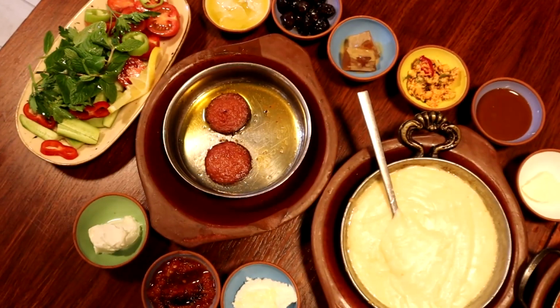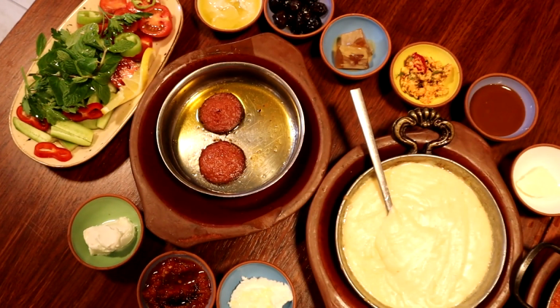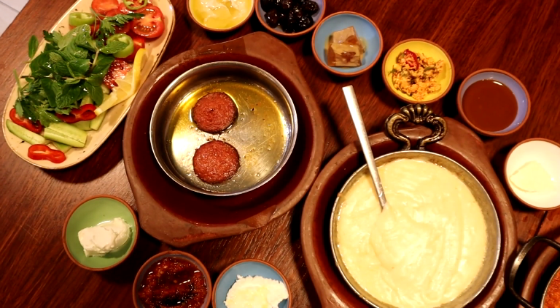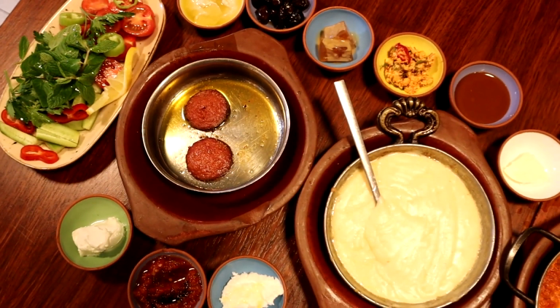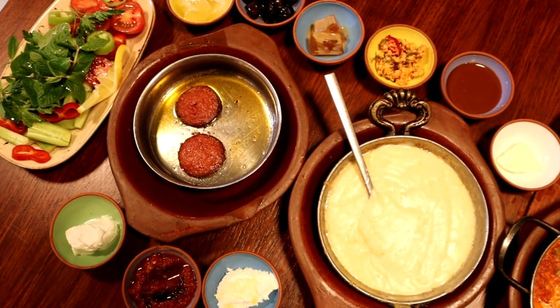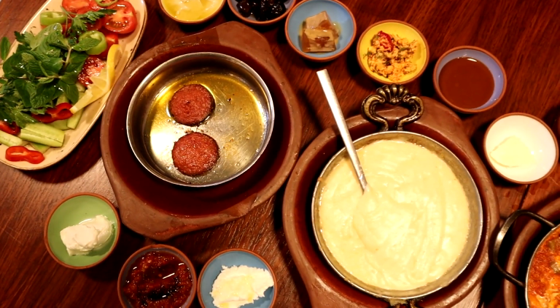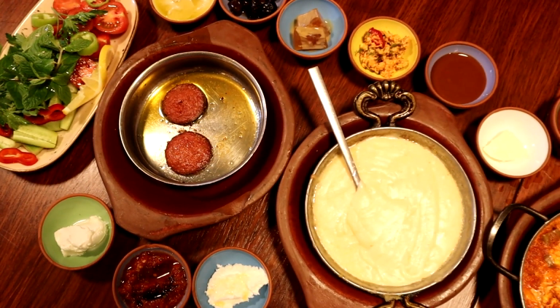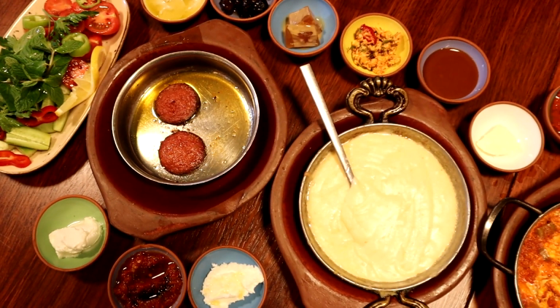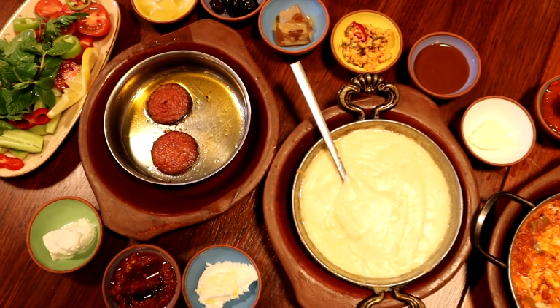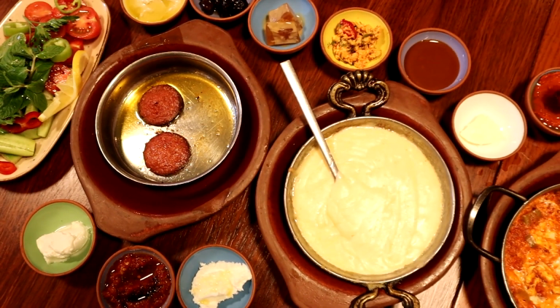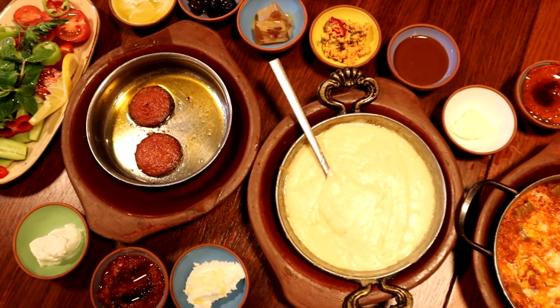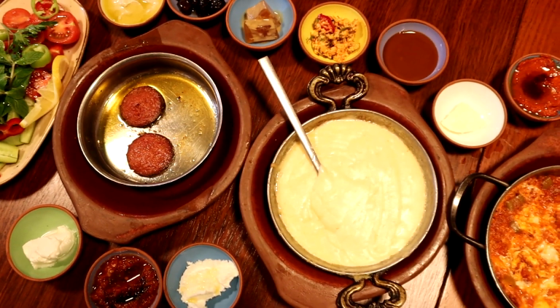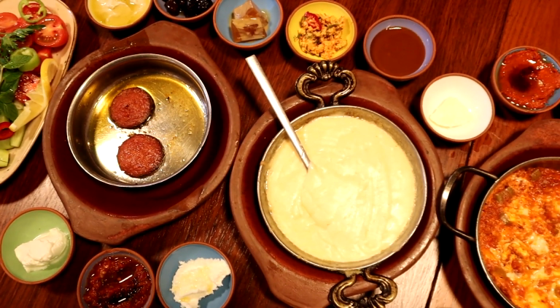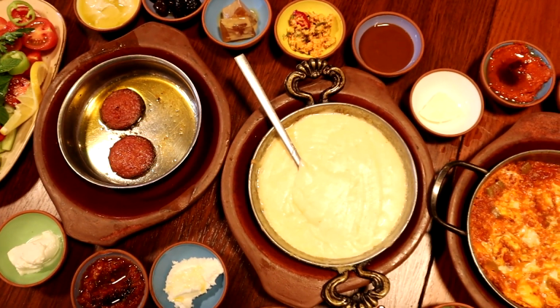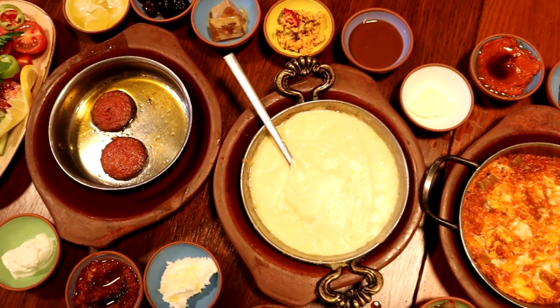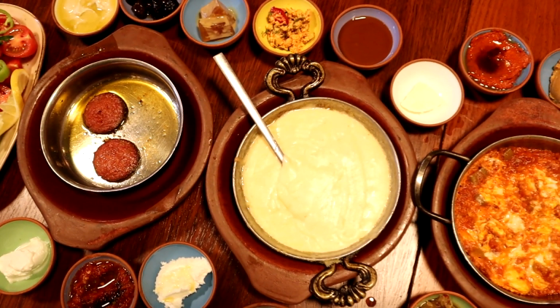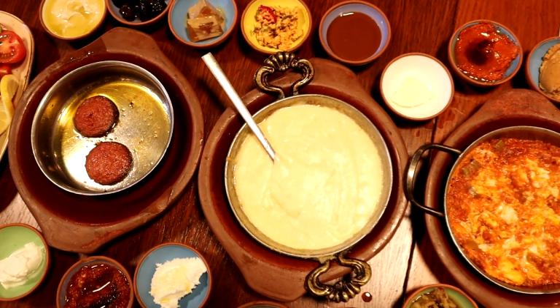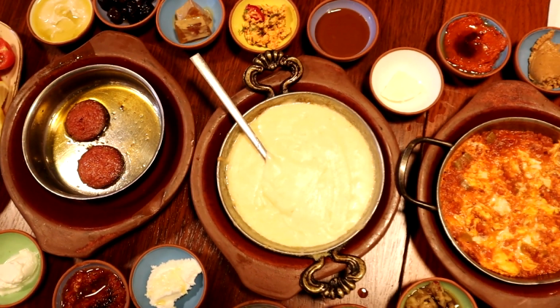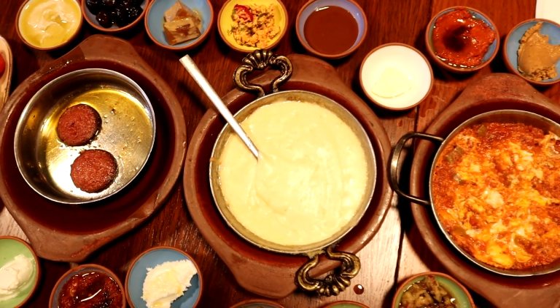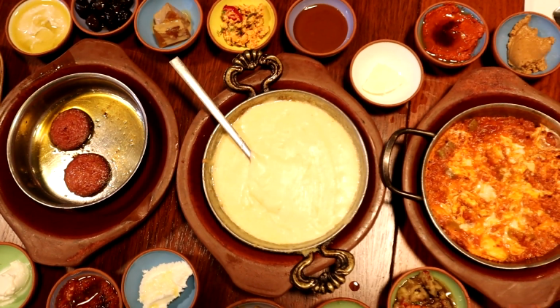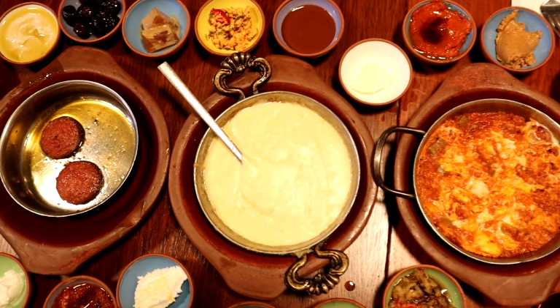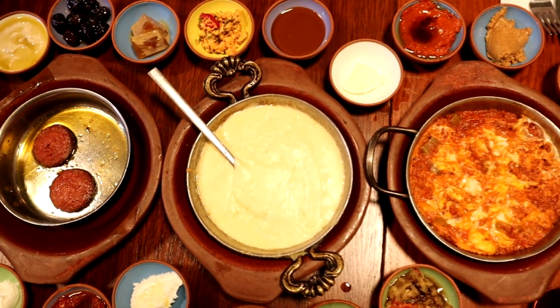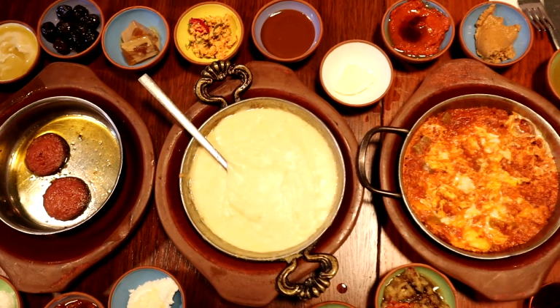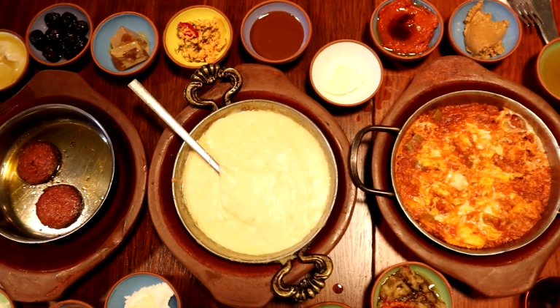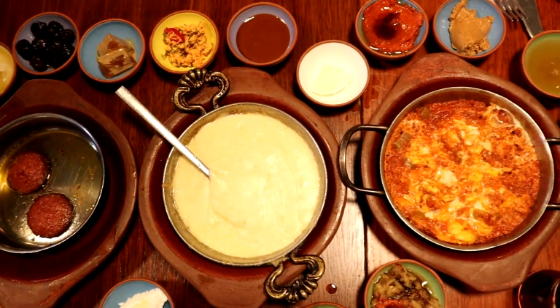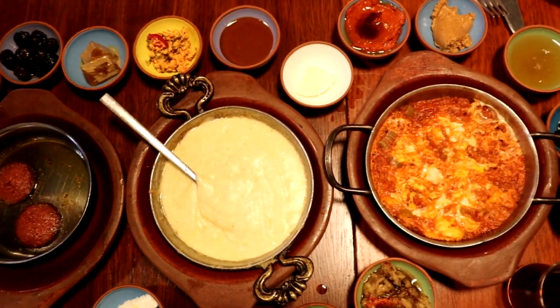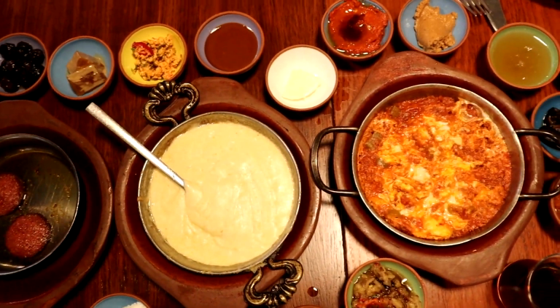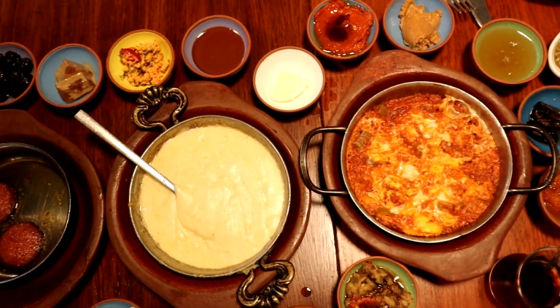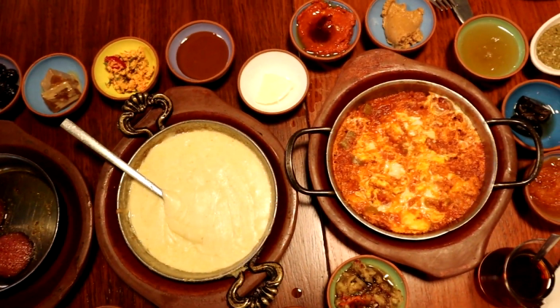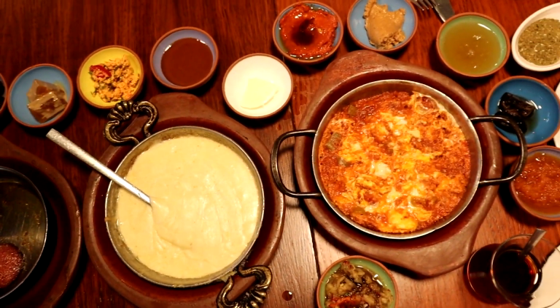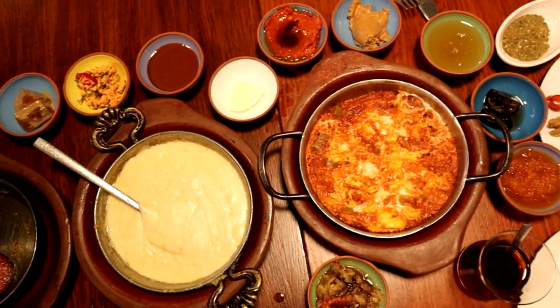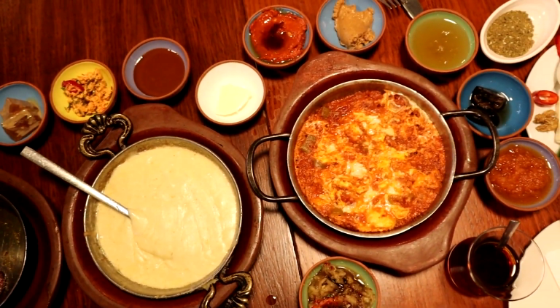Welcome to a new series of Turkish cuisine. If you ever came to Turkey, you must be familiar with the star of every Turkish breakfast — menemen.